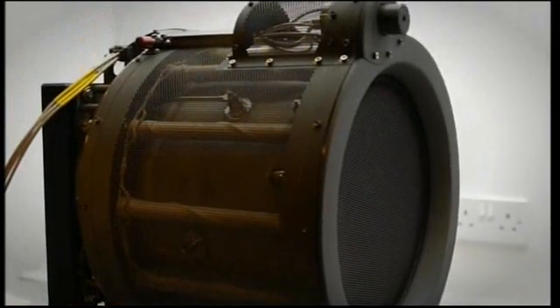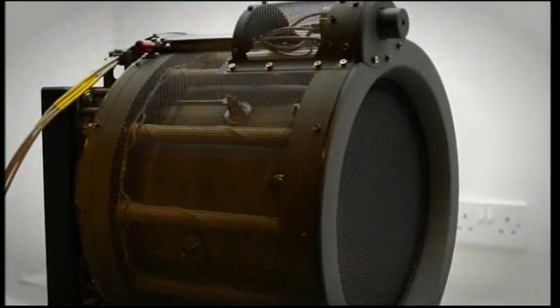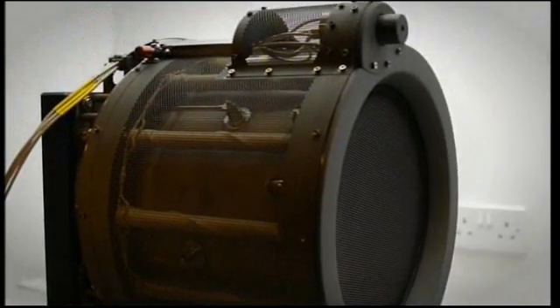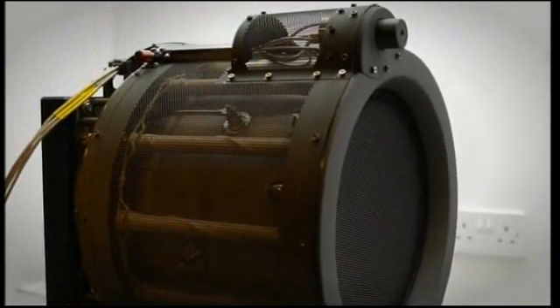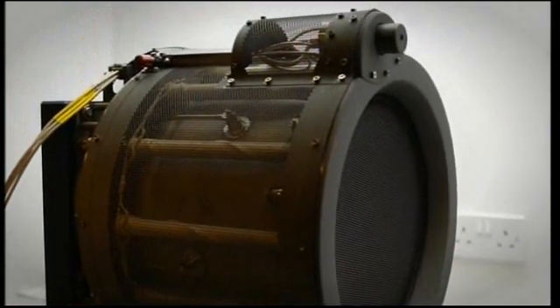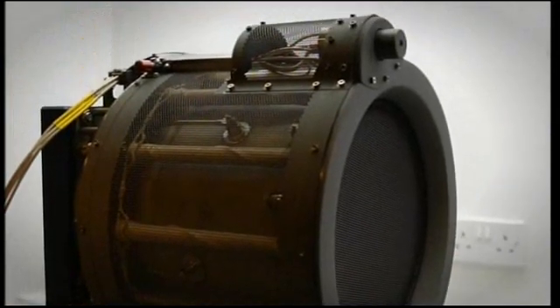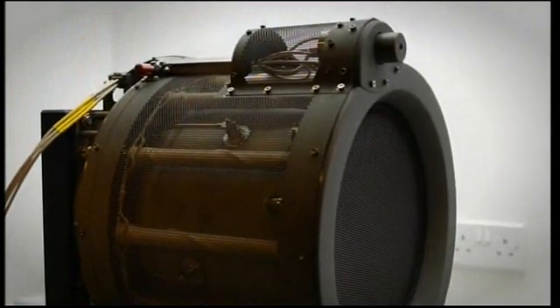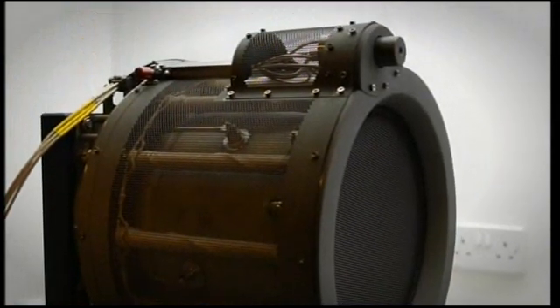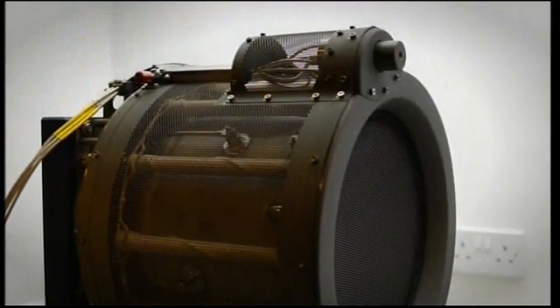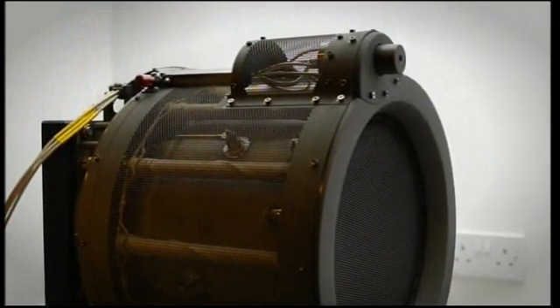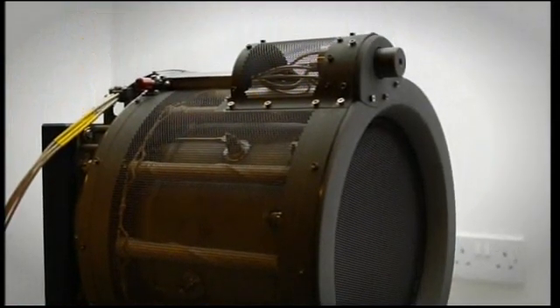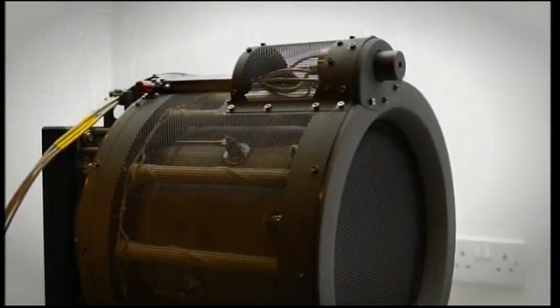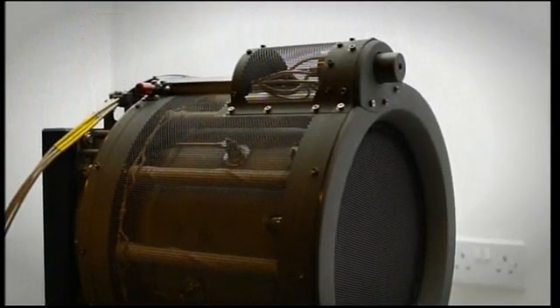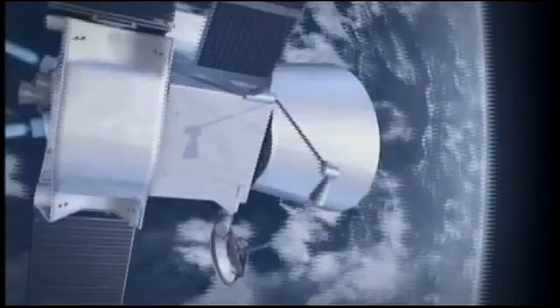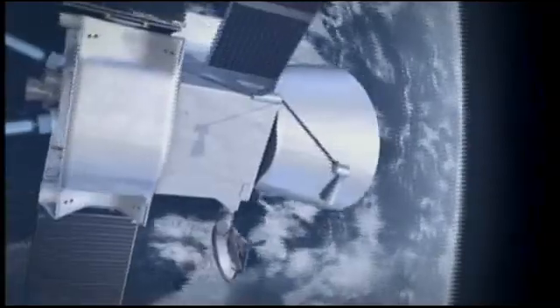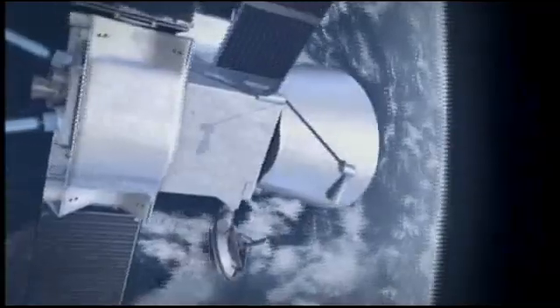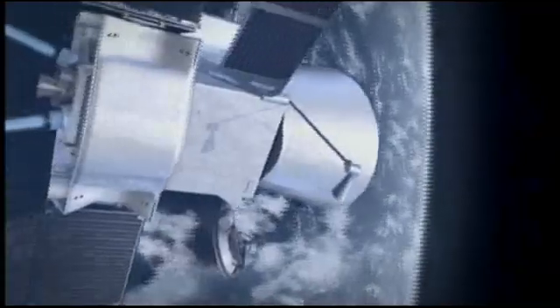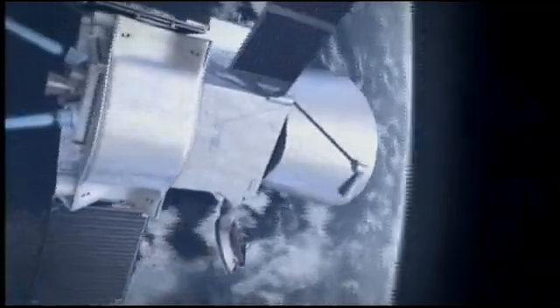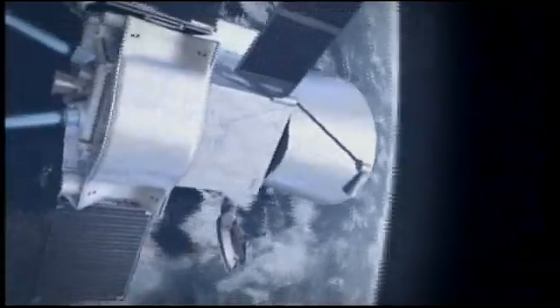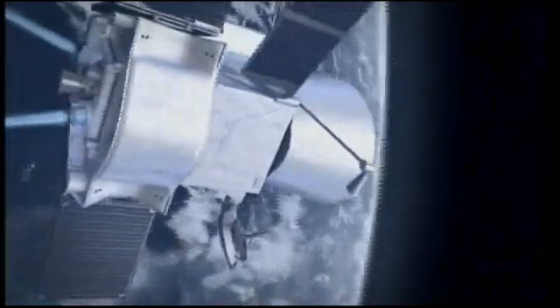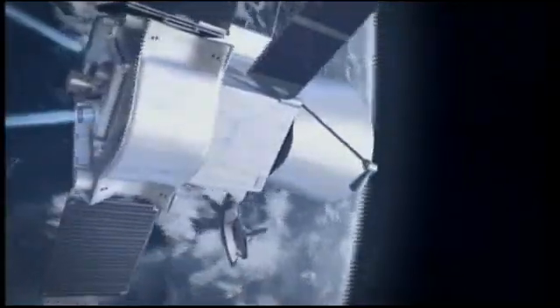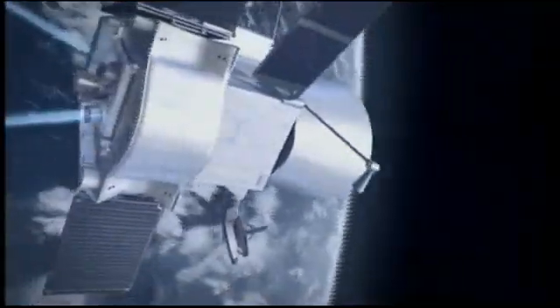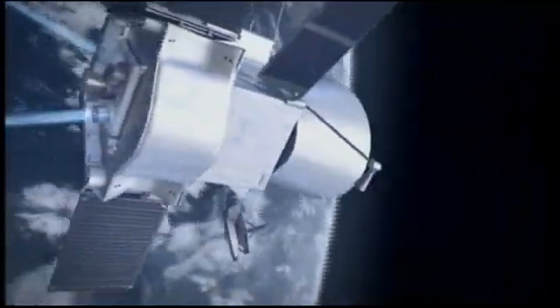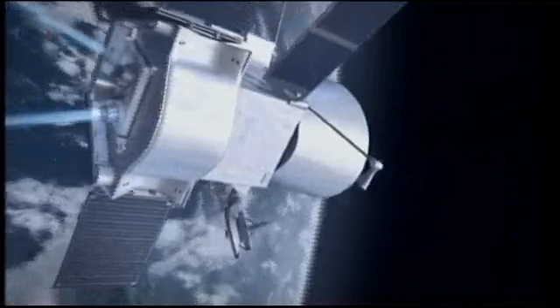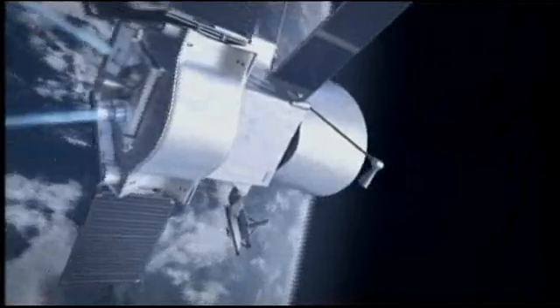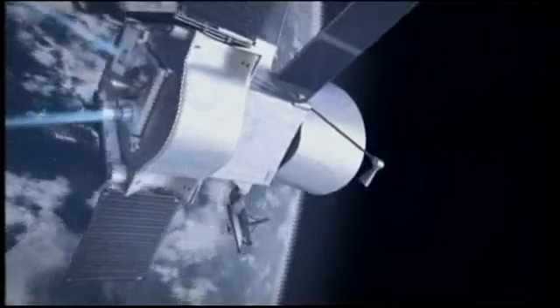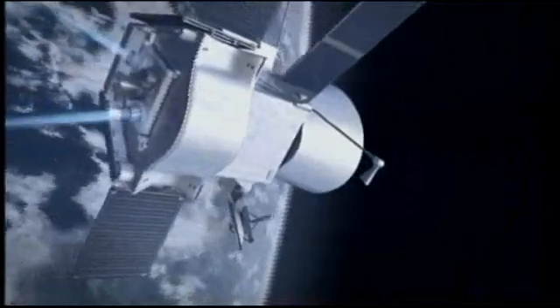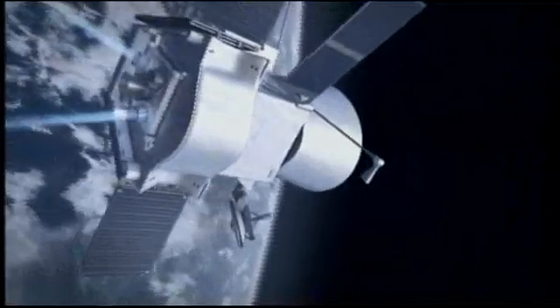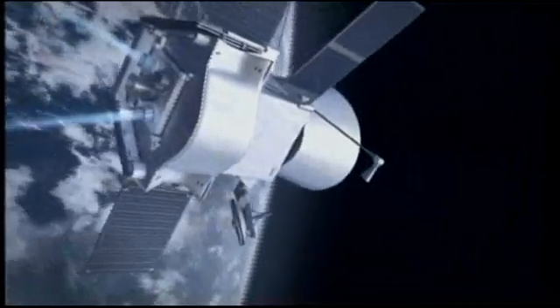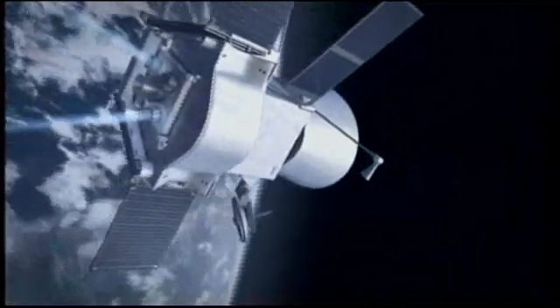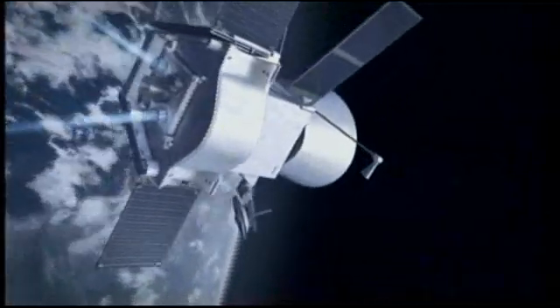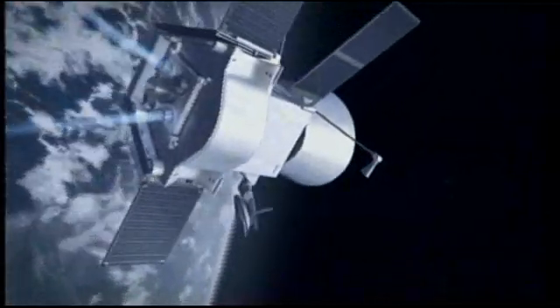This footage from Kinetic in Farnborough shows the distinctive blue plasma produced by ion engines. While the thrust produced is relatively tiny, ion engines are incredibly efficient and can continue to fire for very long periods of time.